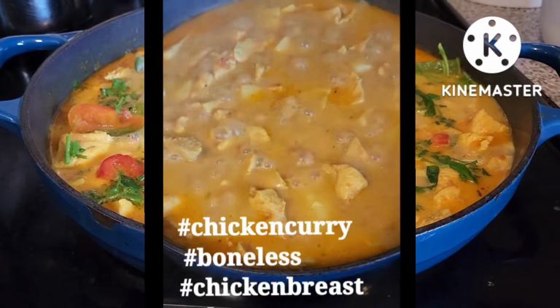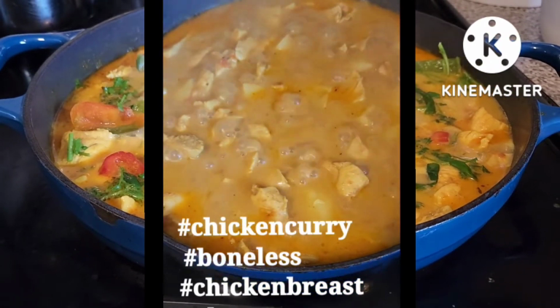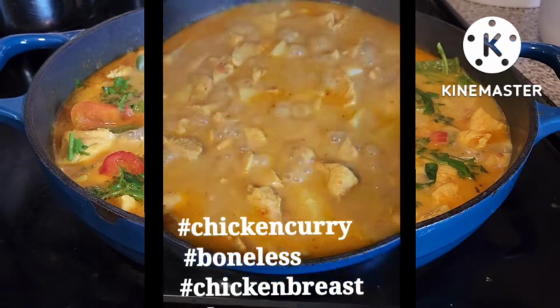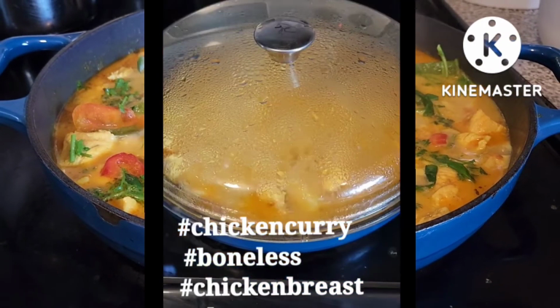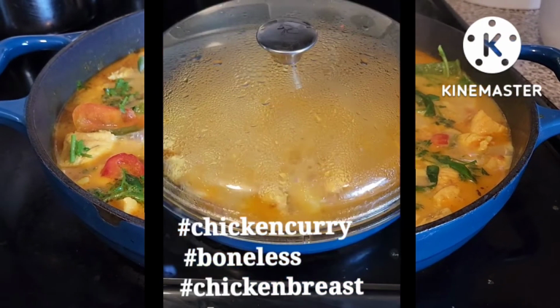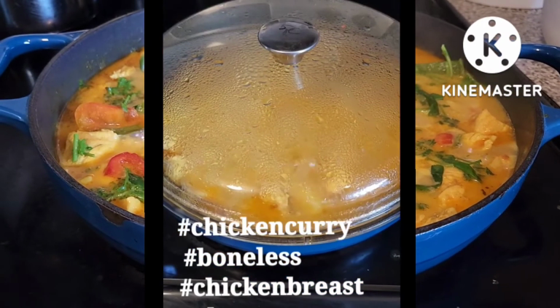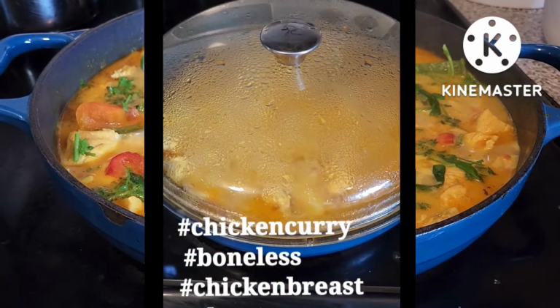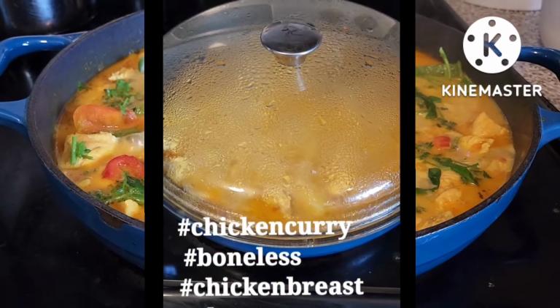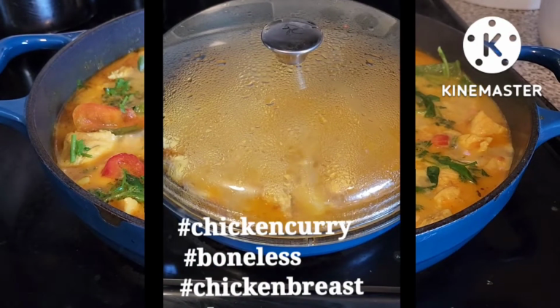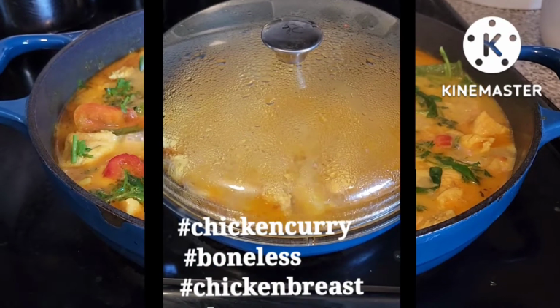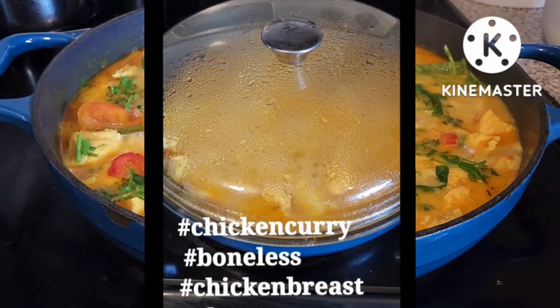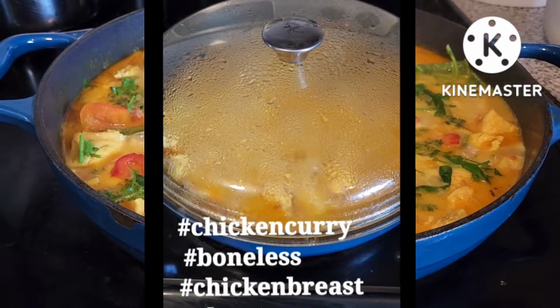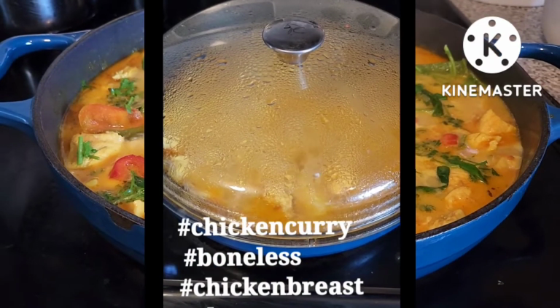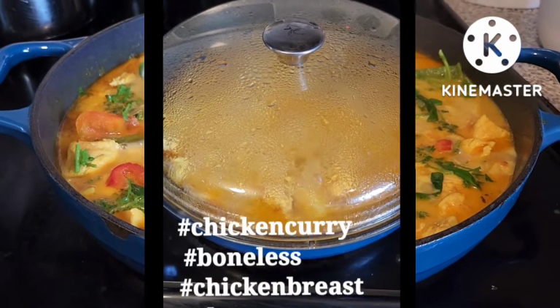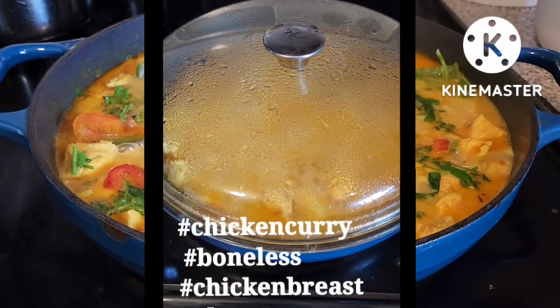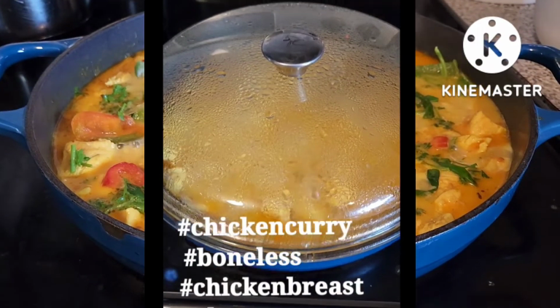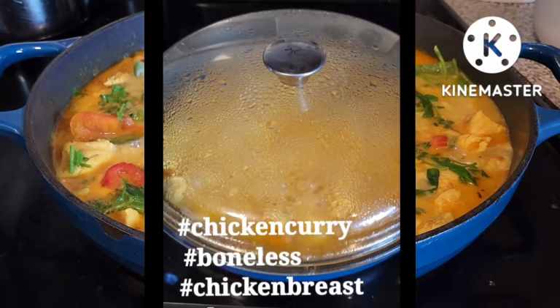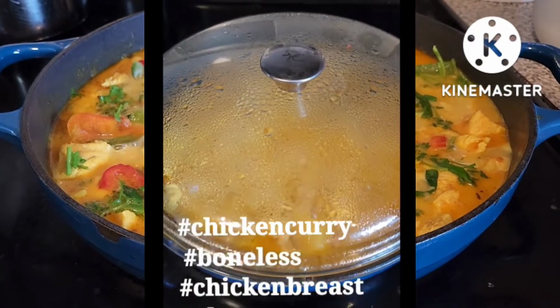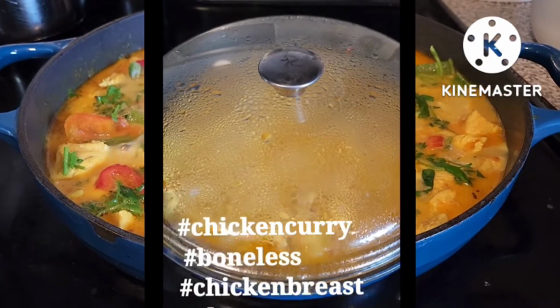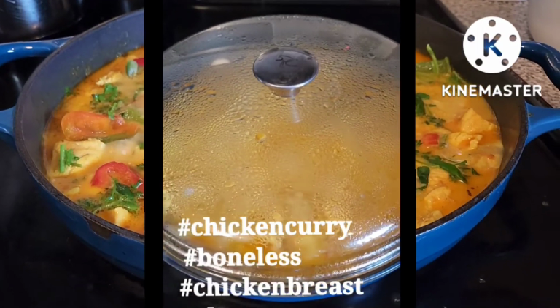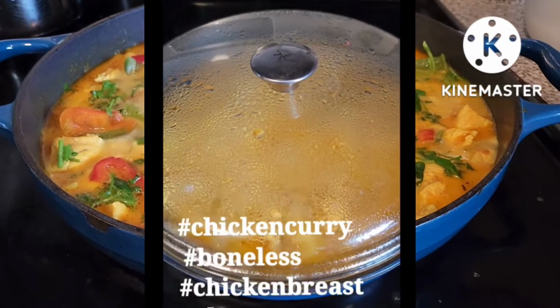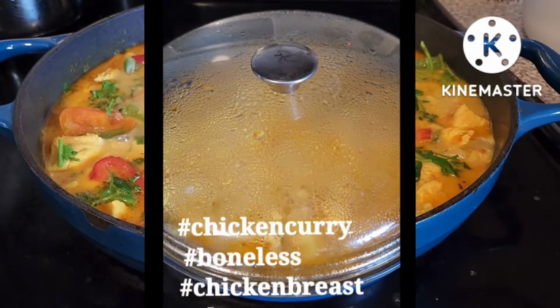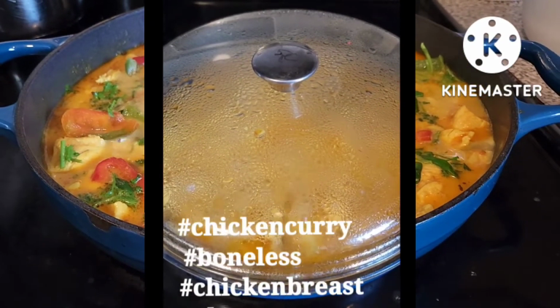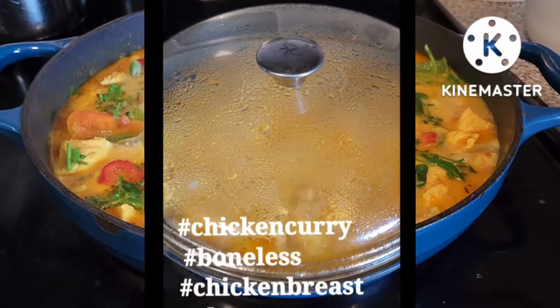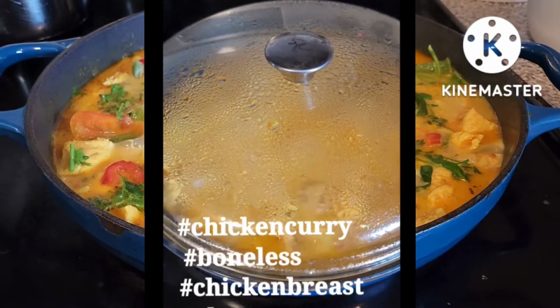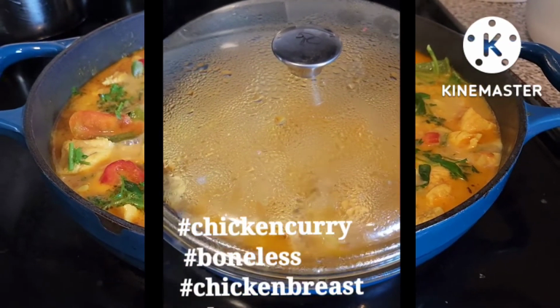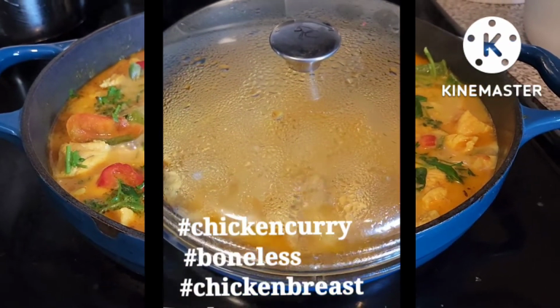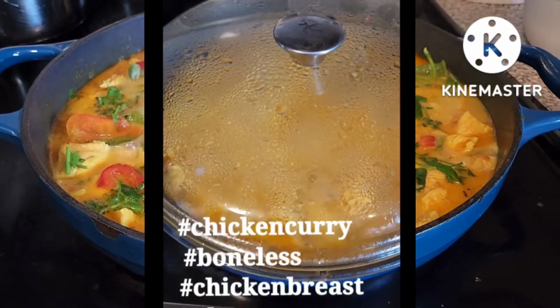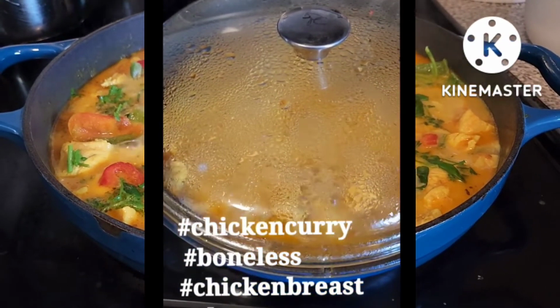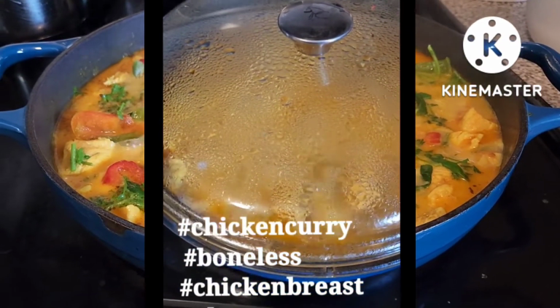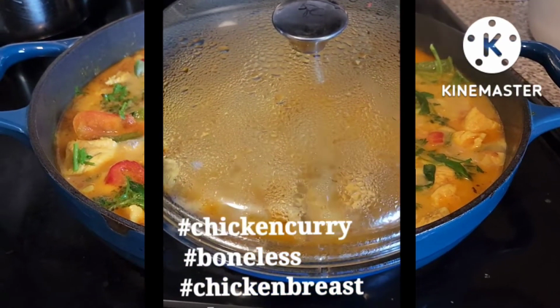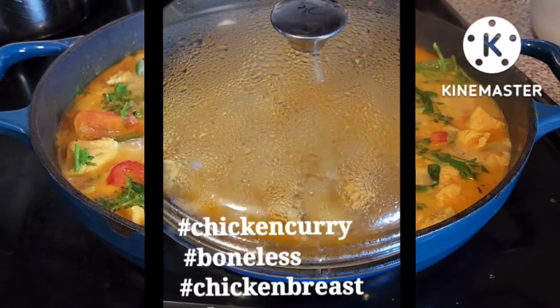Pagkatapos, ilagay na rin yung chicken at lutuin ng 20 minutes ang chicken.